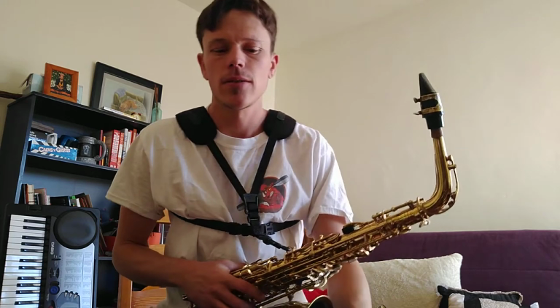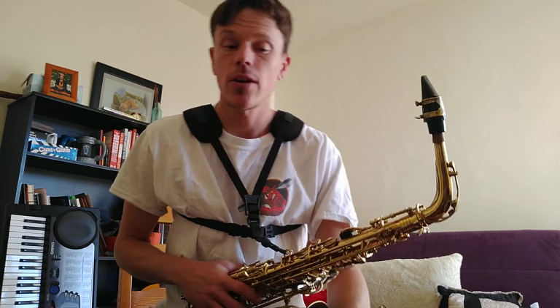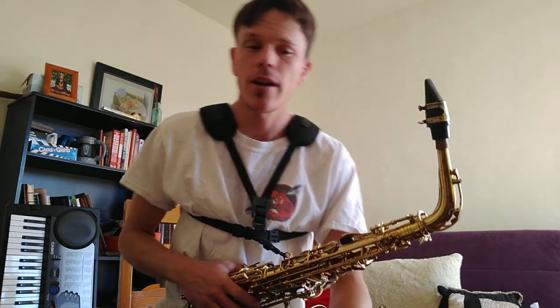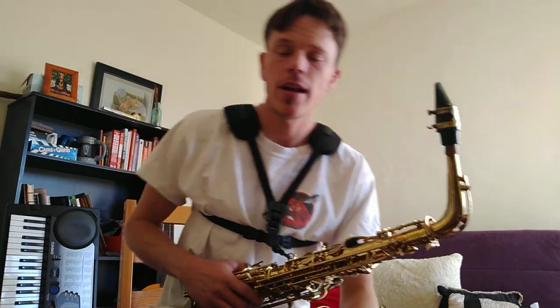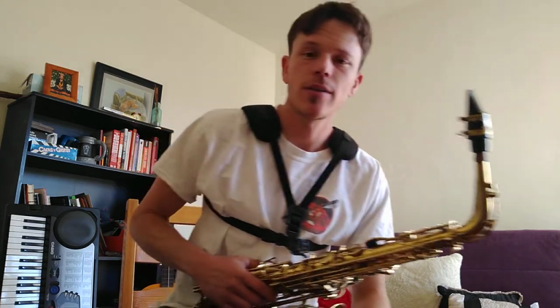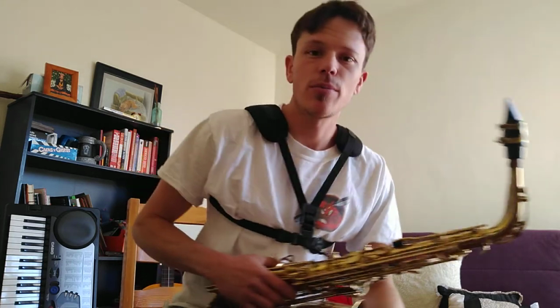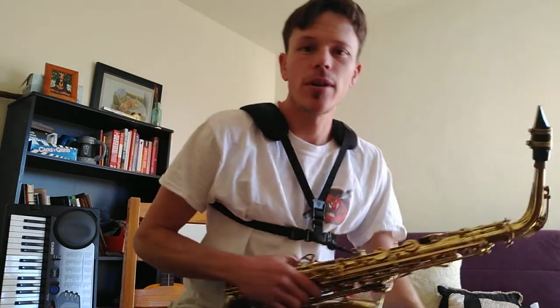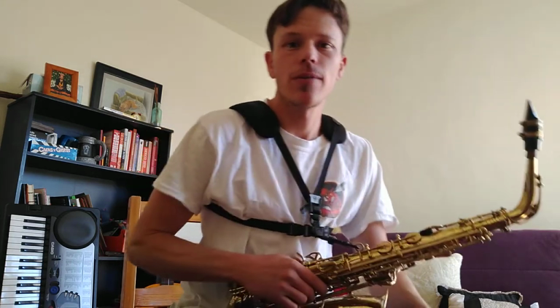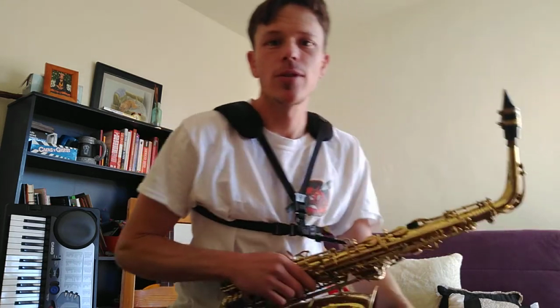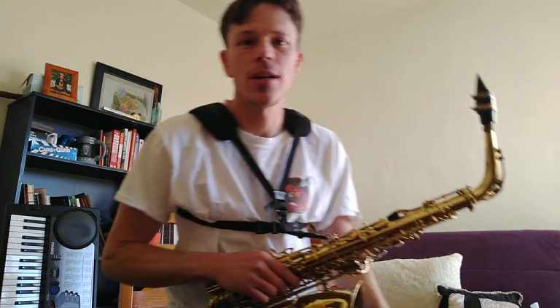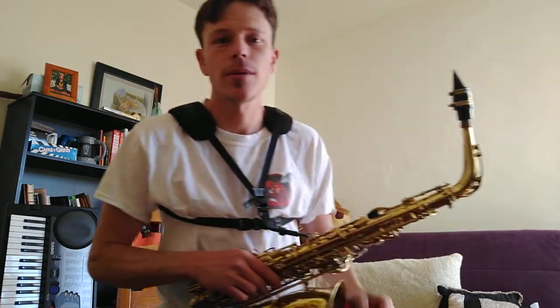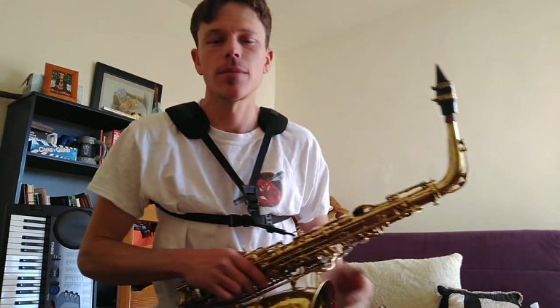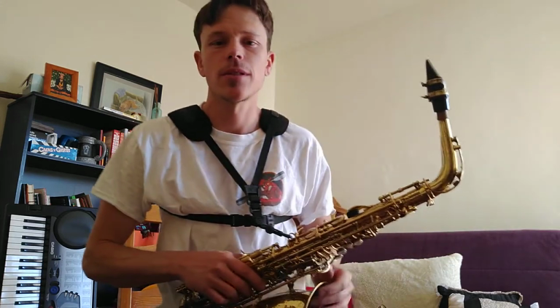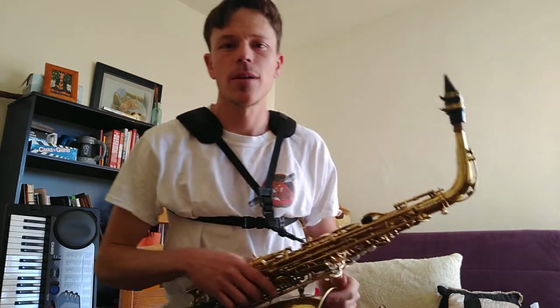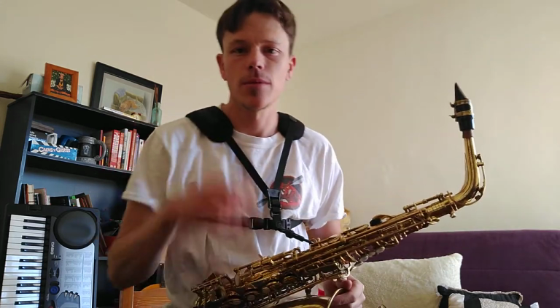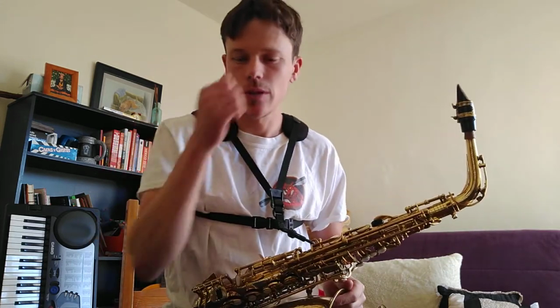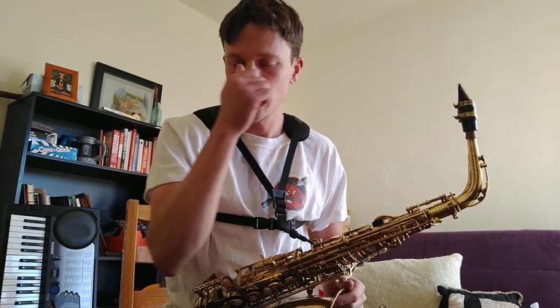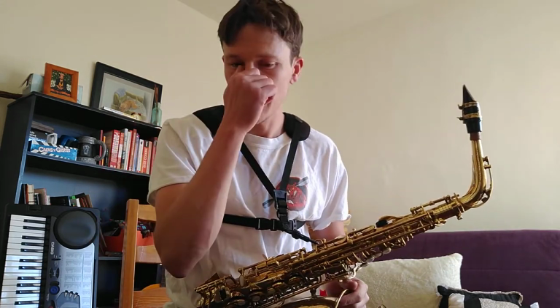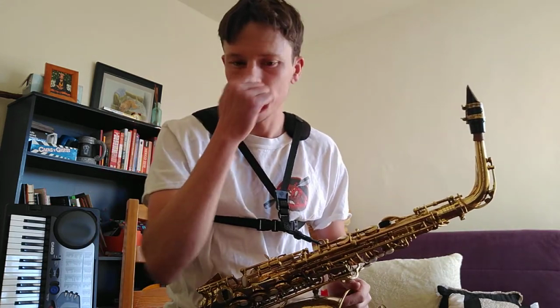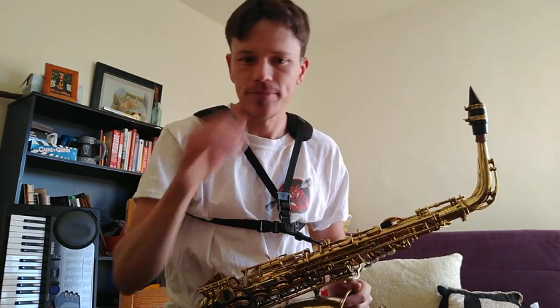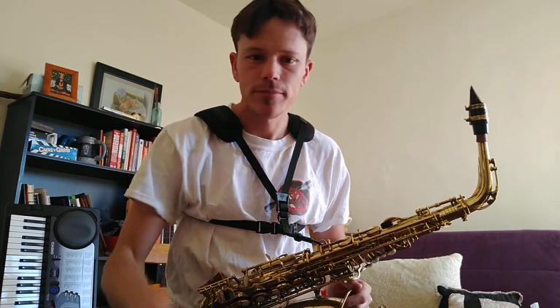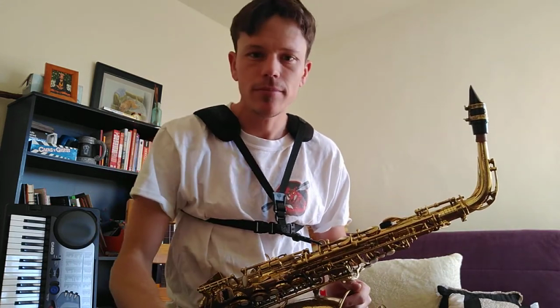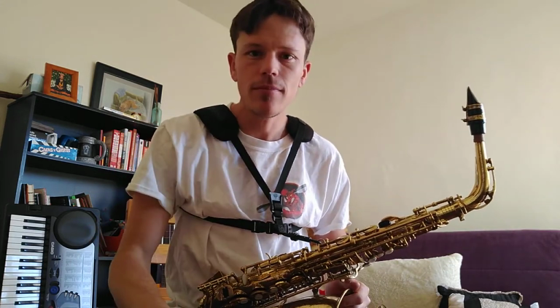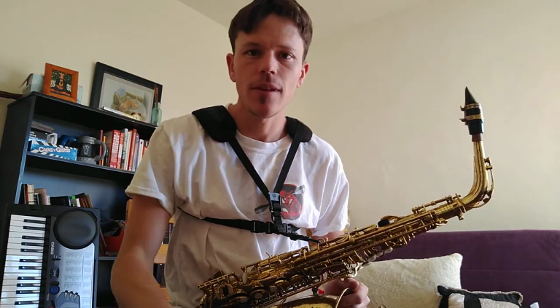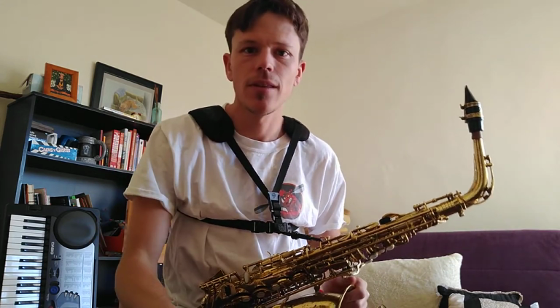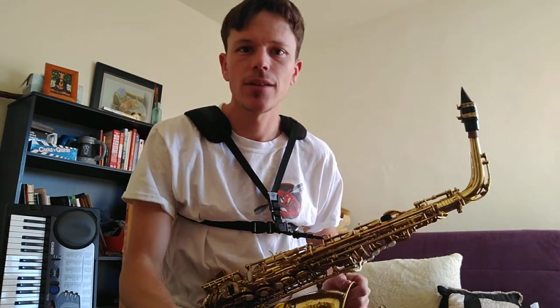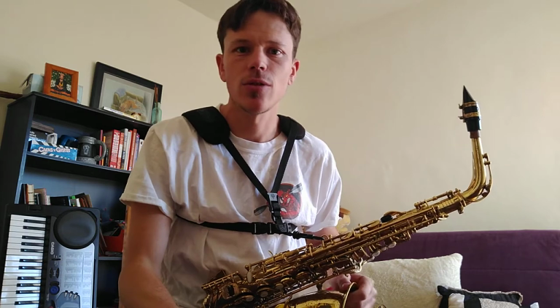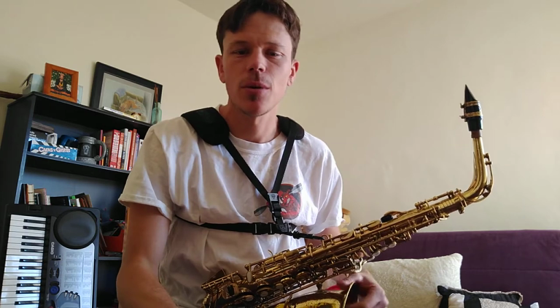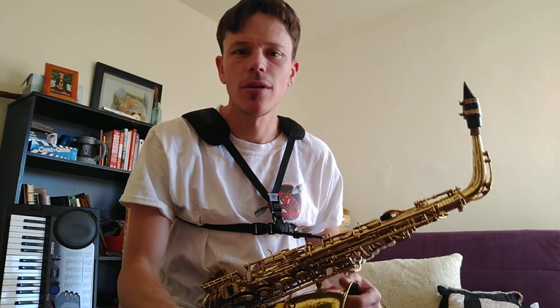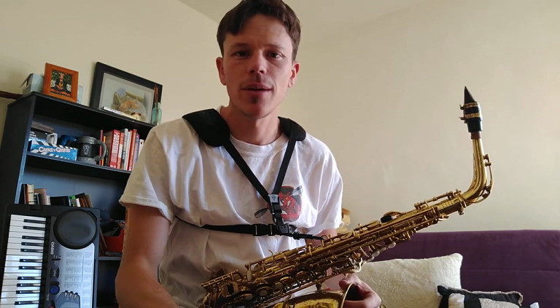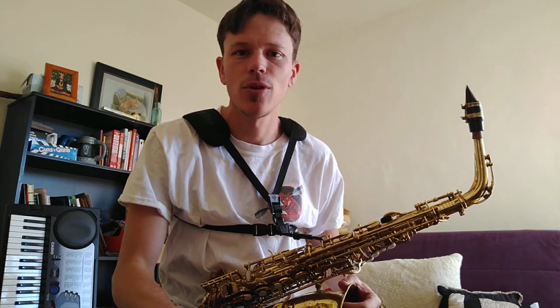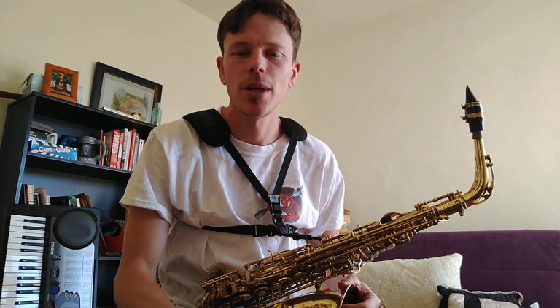Sorry, I had to breathe a few times and missed a couple notes, but that's normal. I'm human.